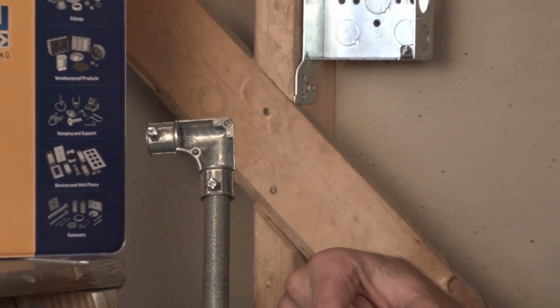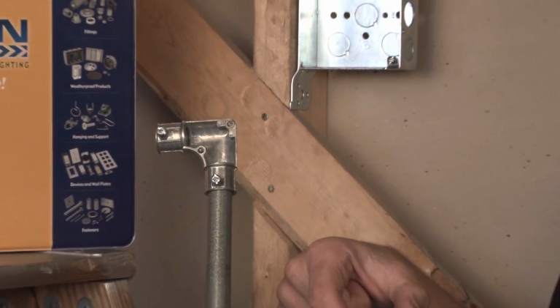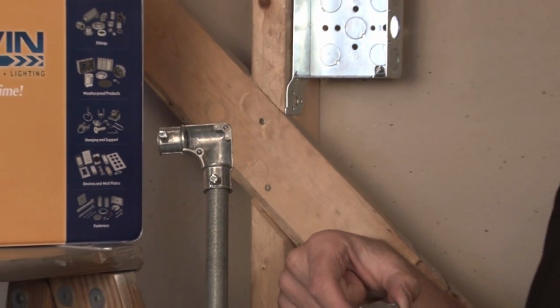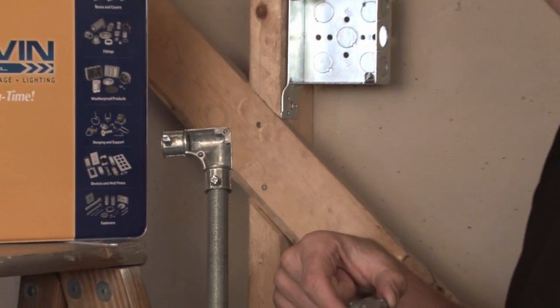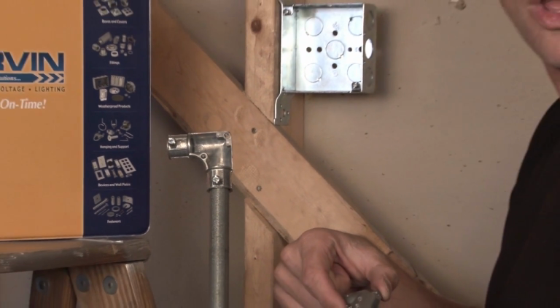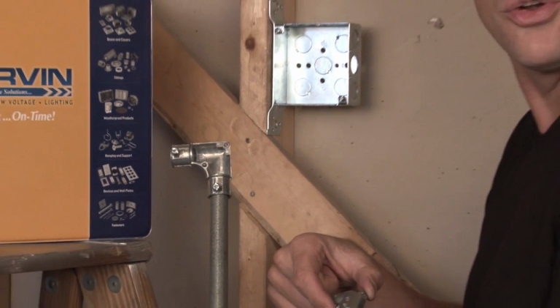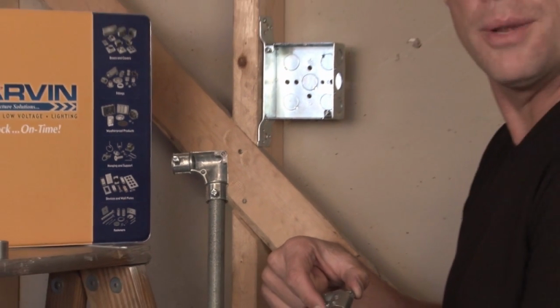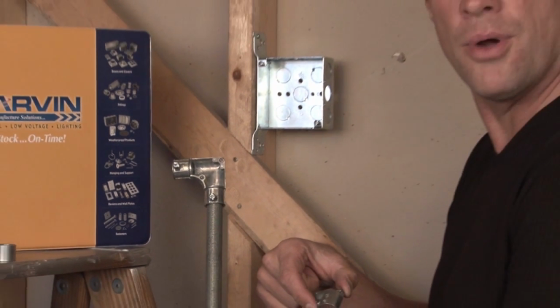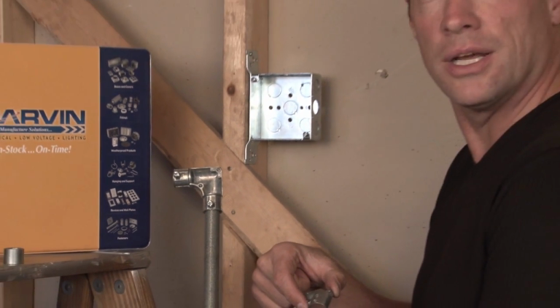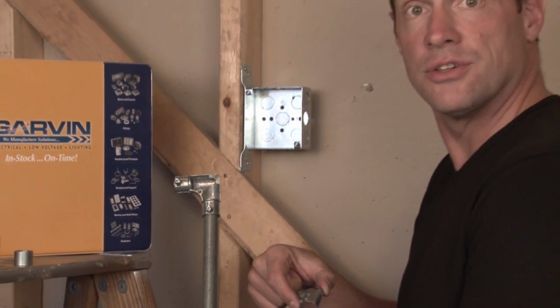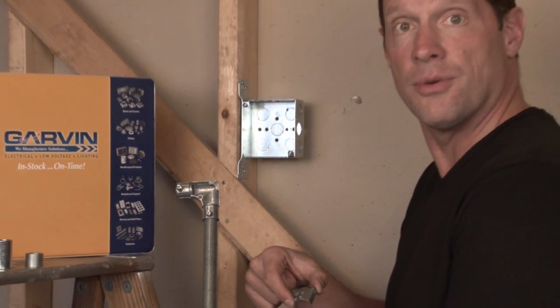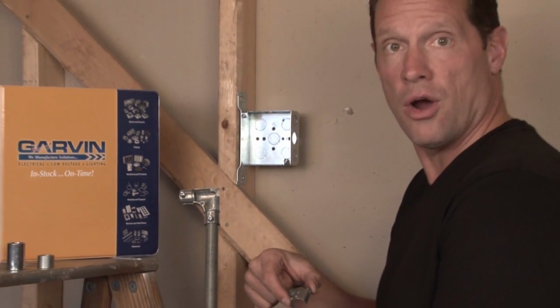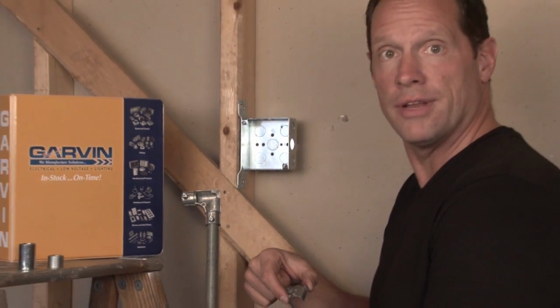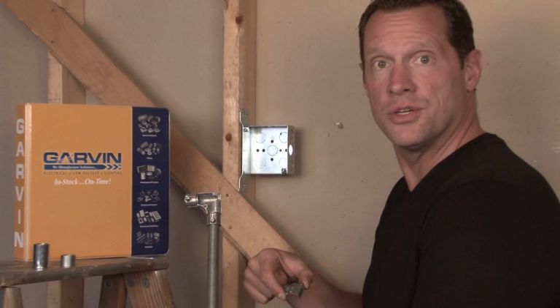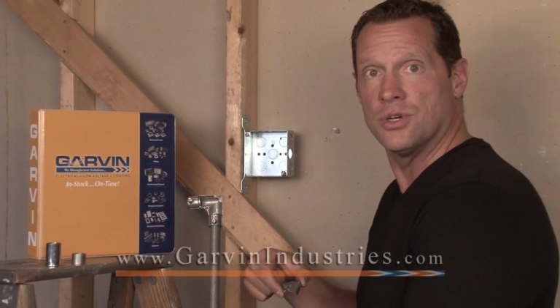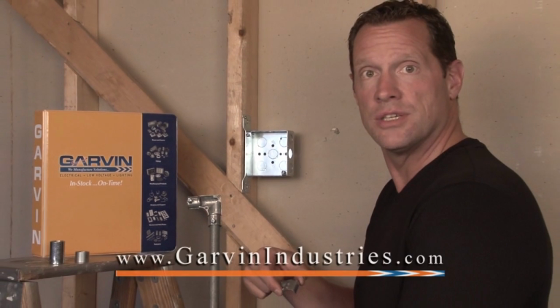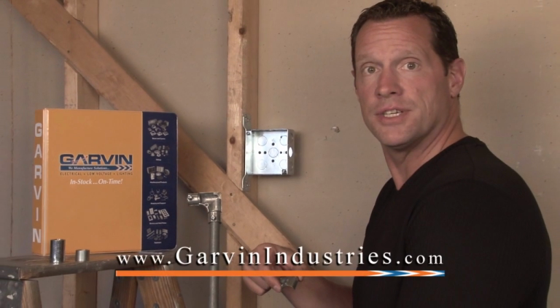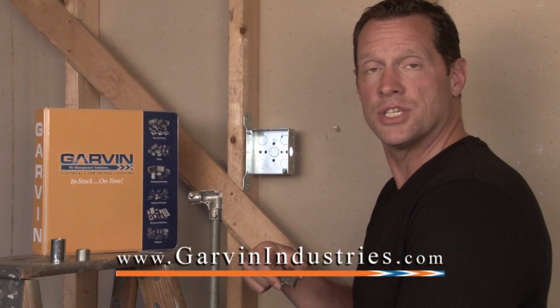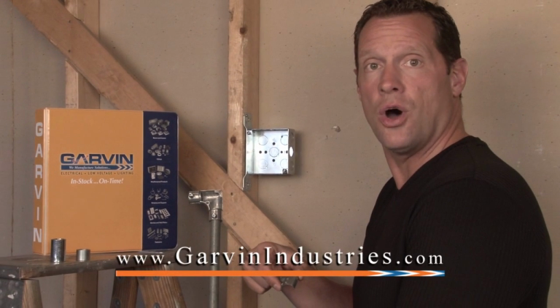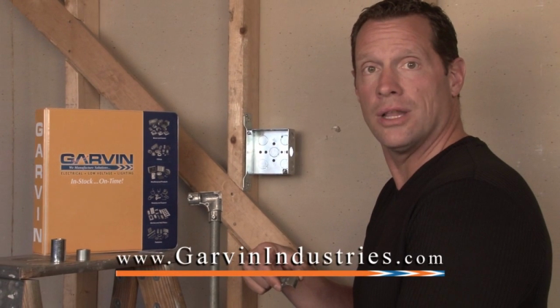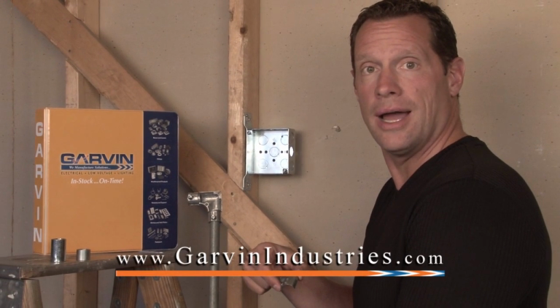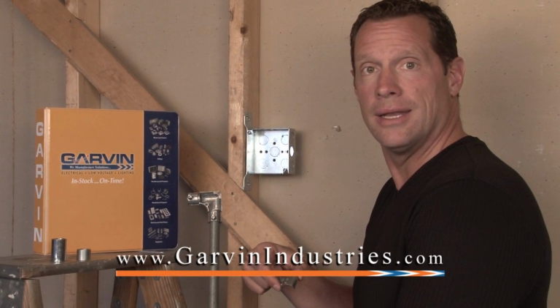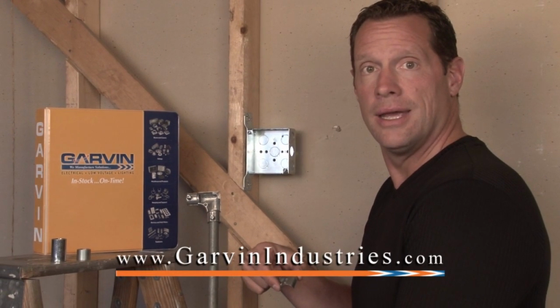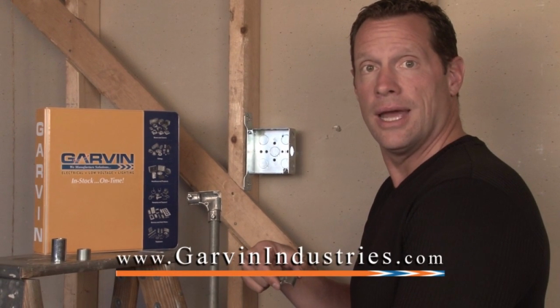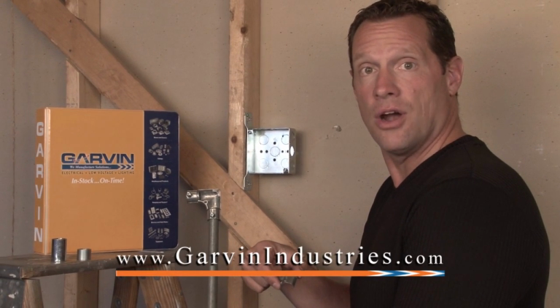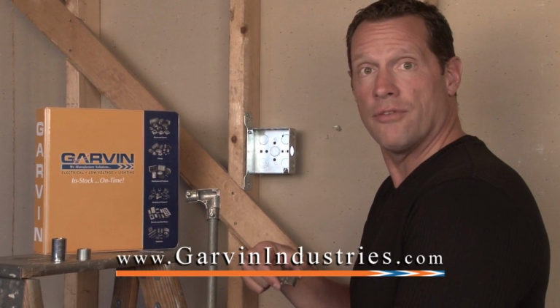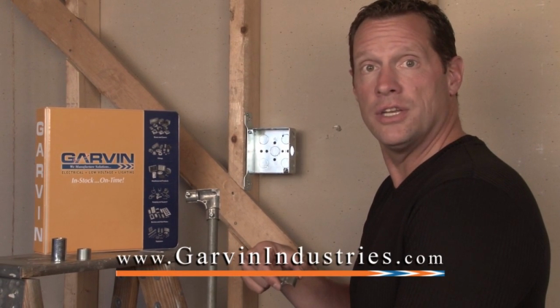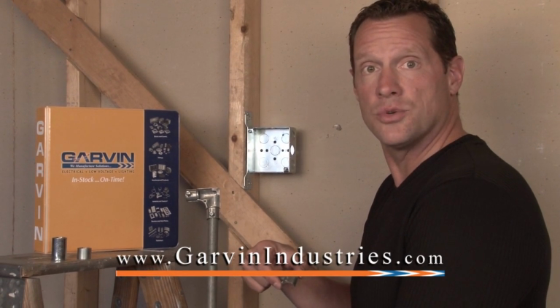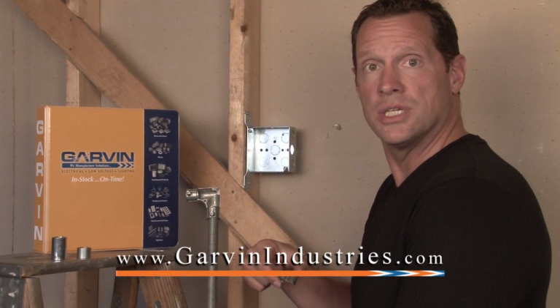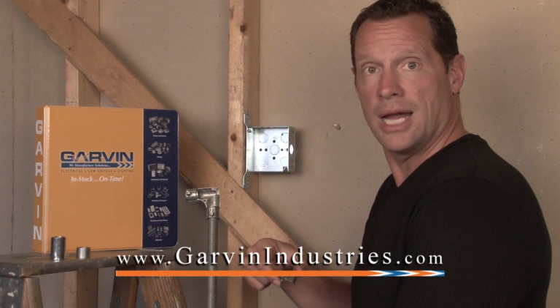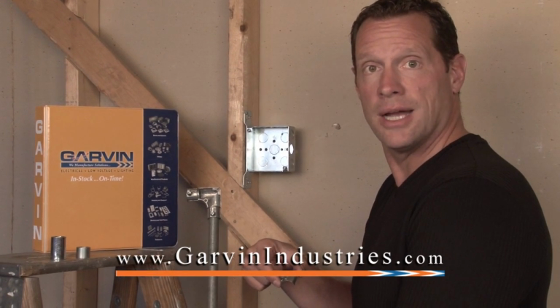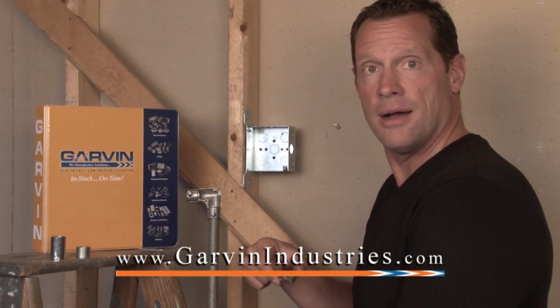For these and other great products from Garvin Industries, visit us online at garvinindustries.com.